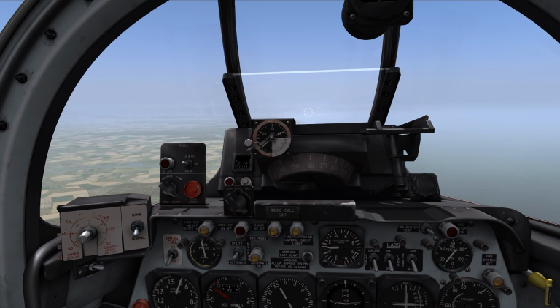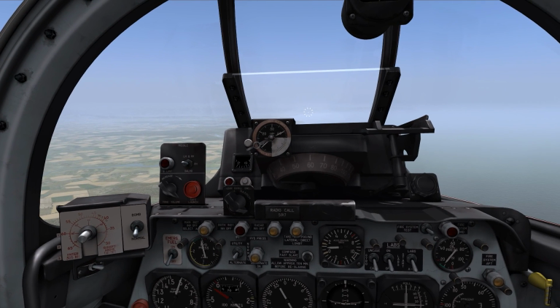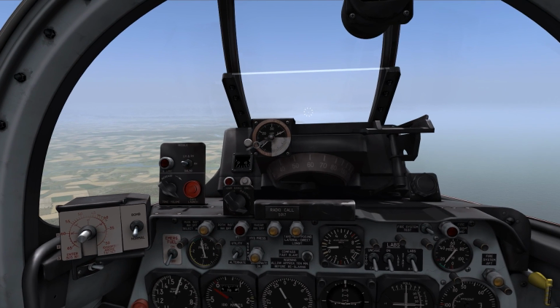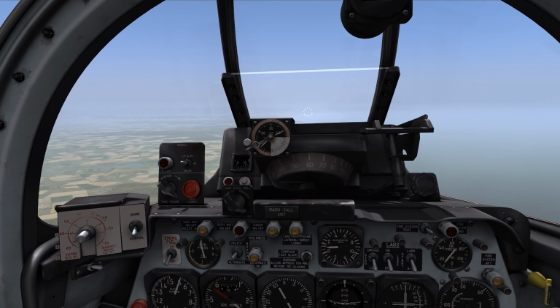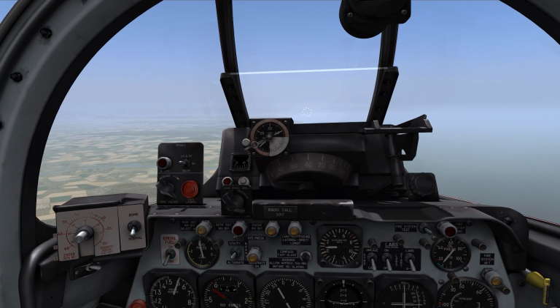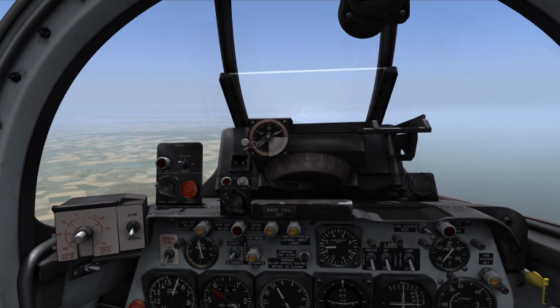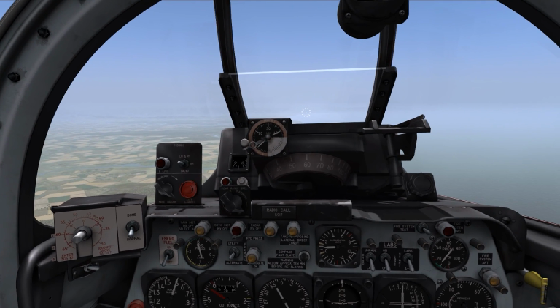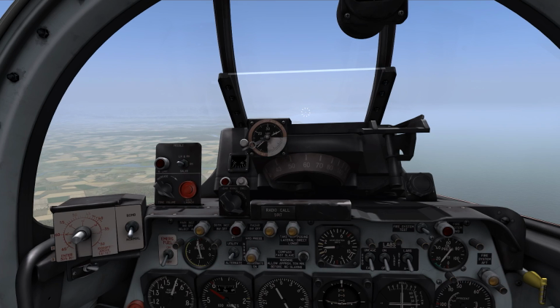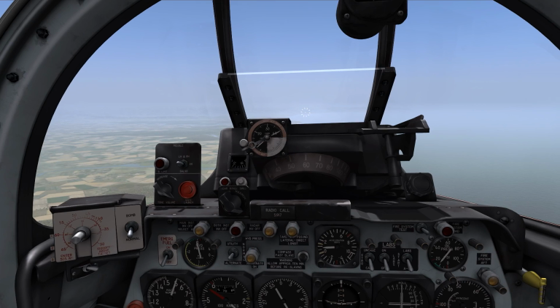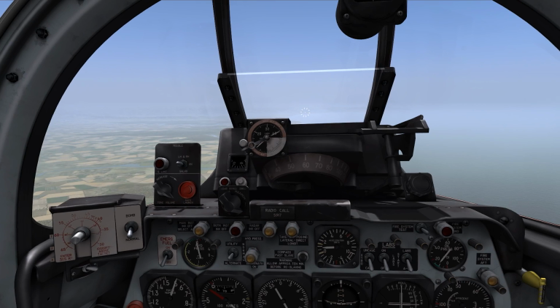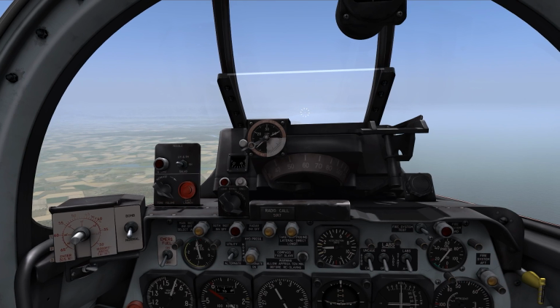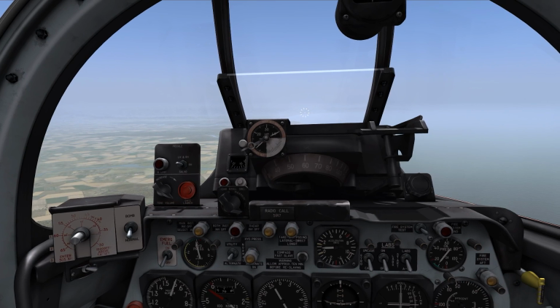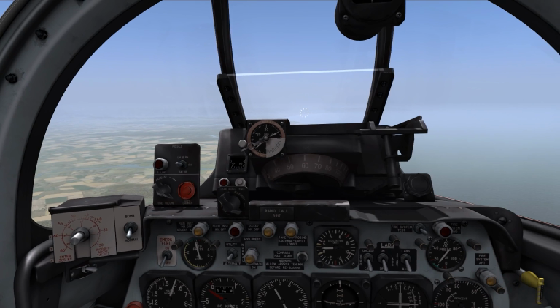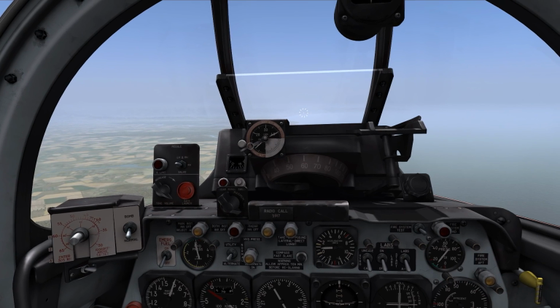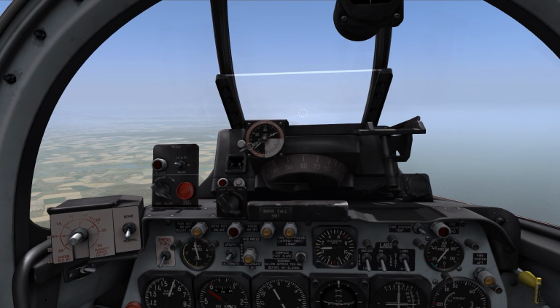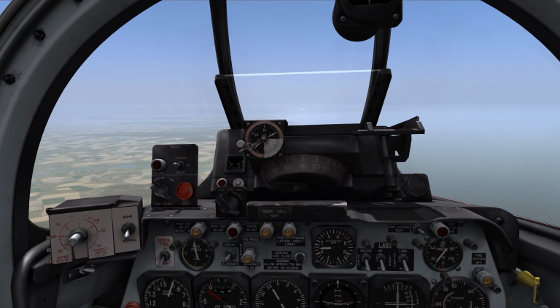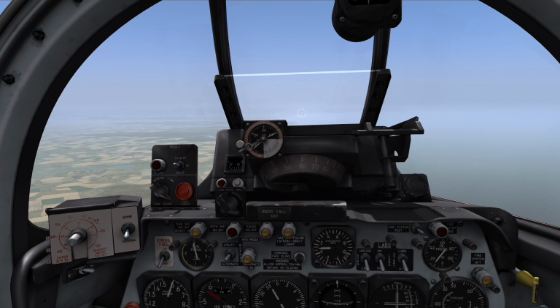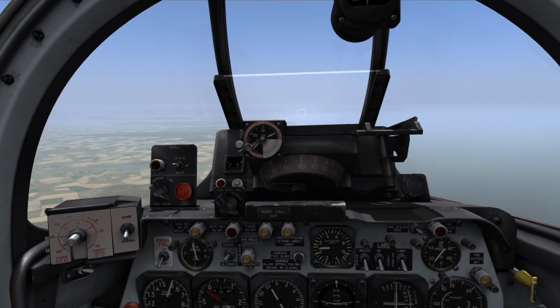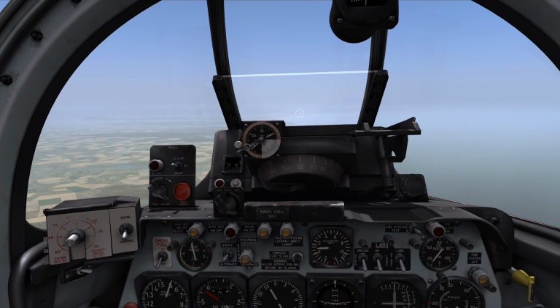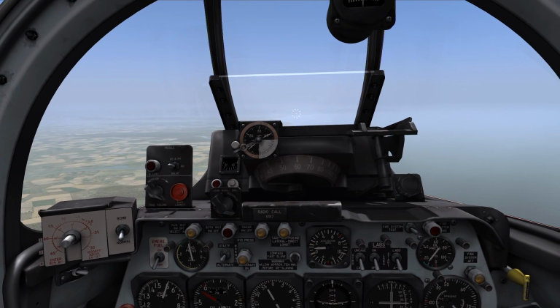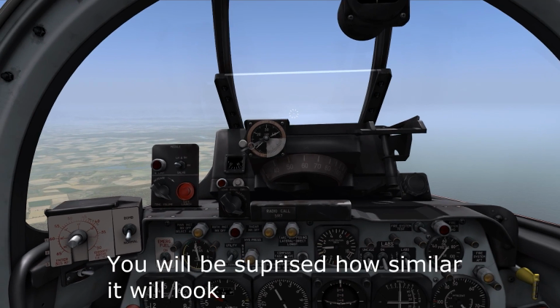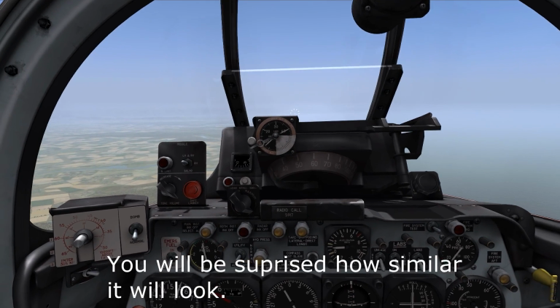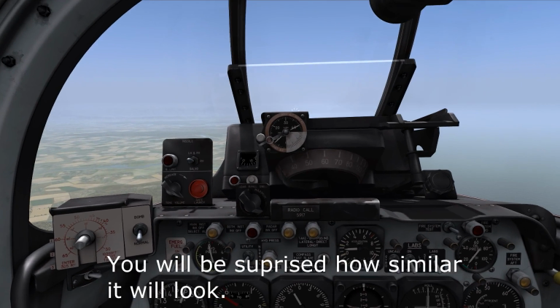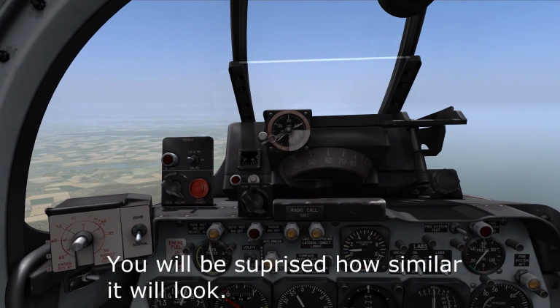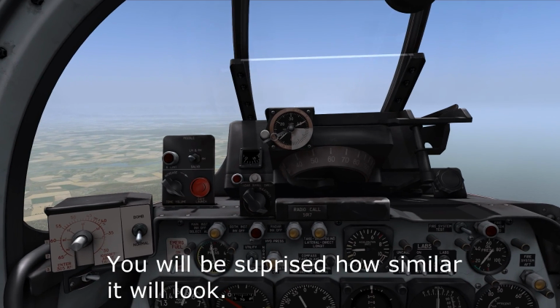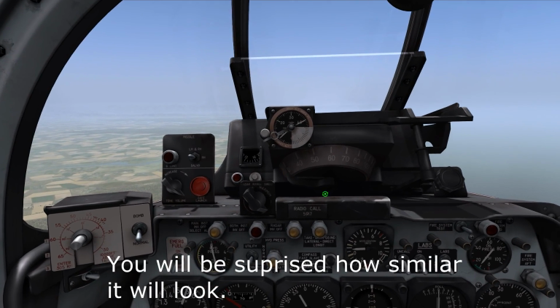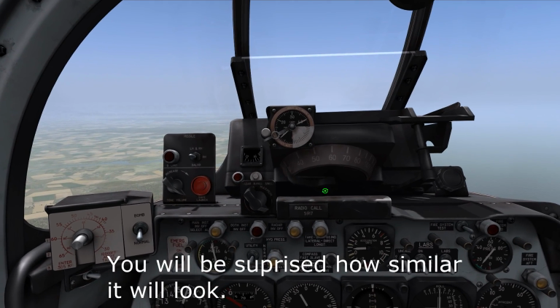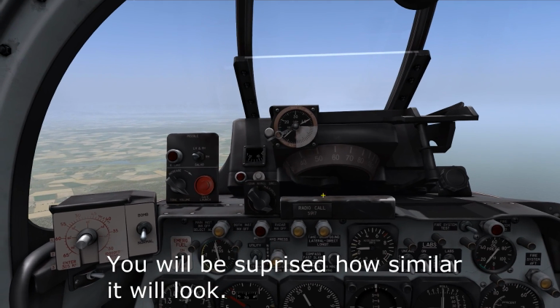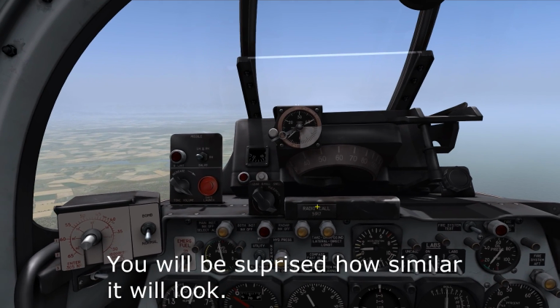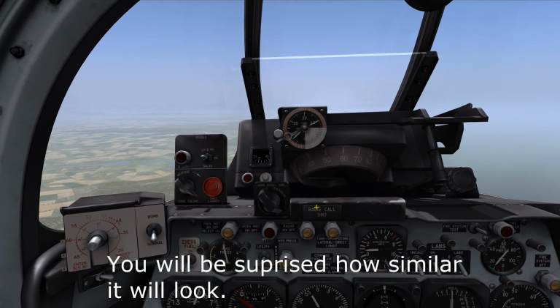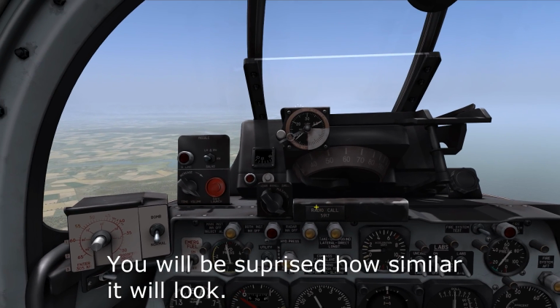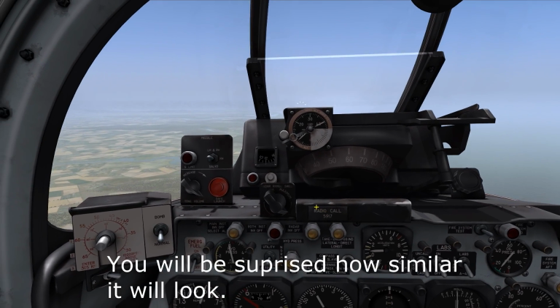Hopefully we'll also be able to see this in the upcoming MiG-21 — that's just a small side note.